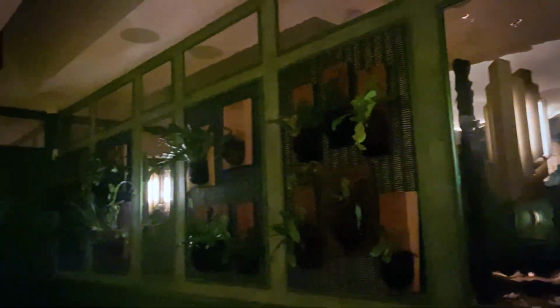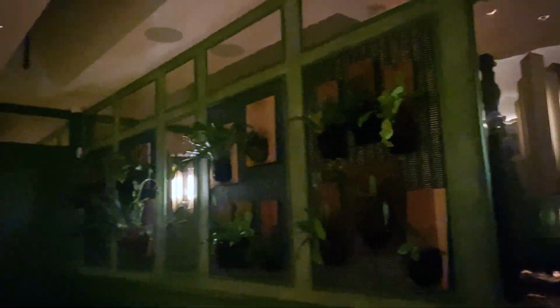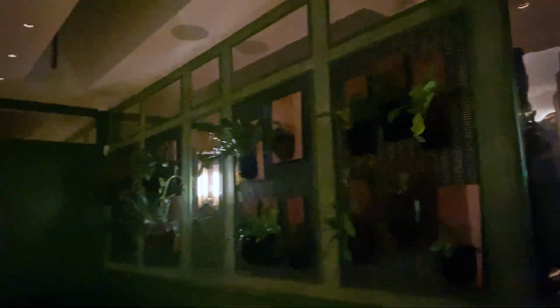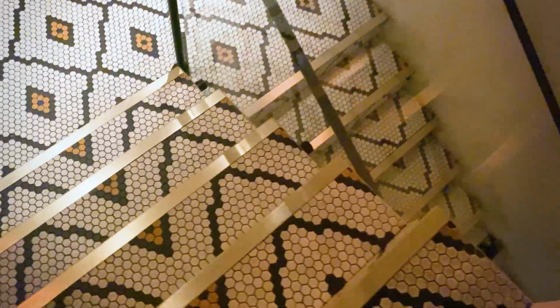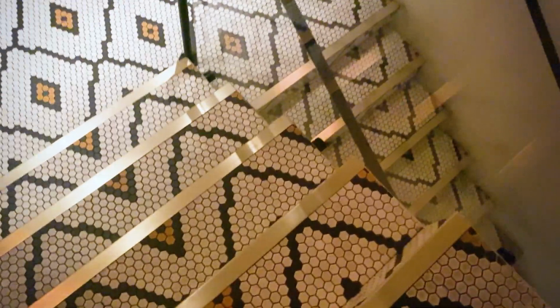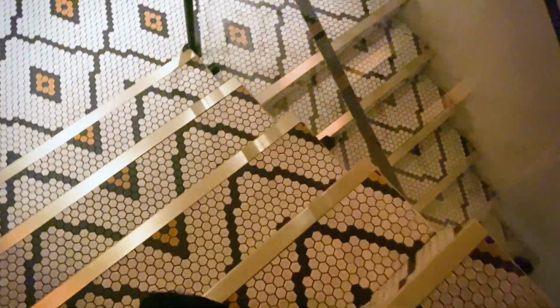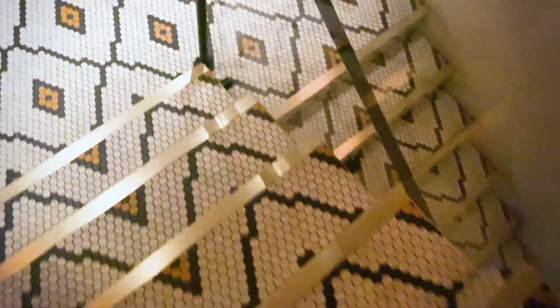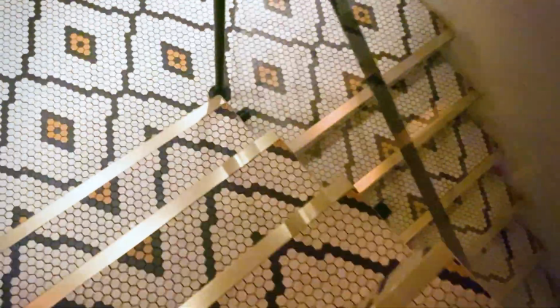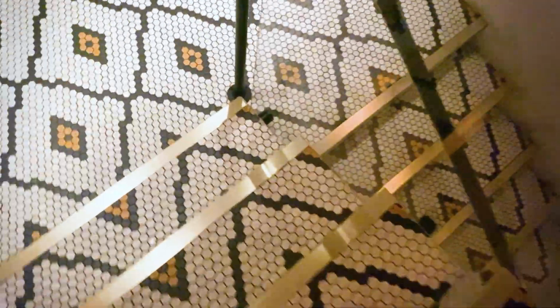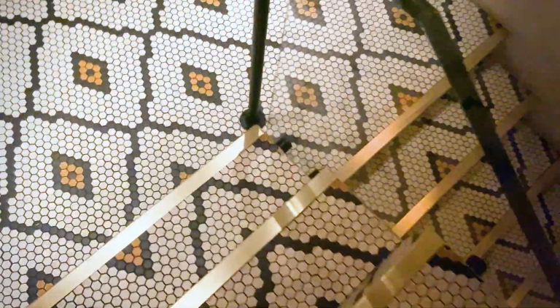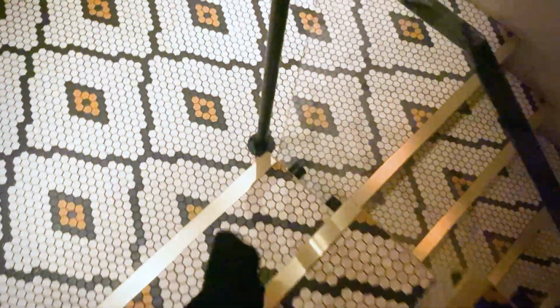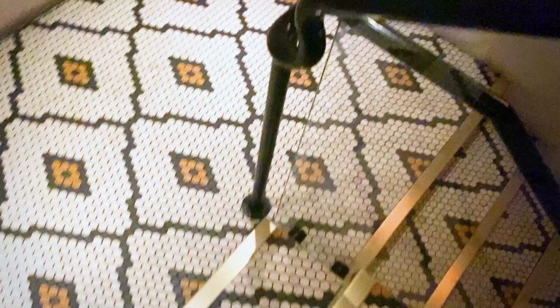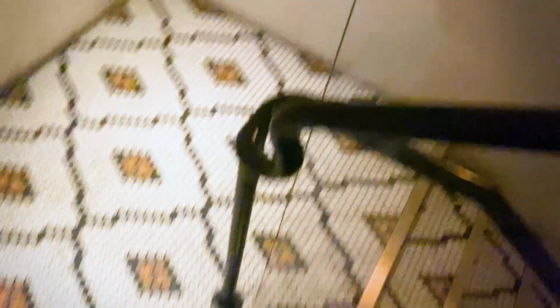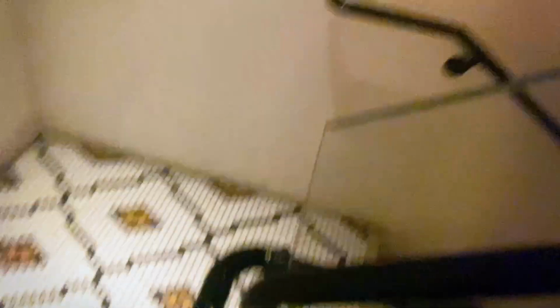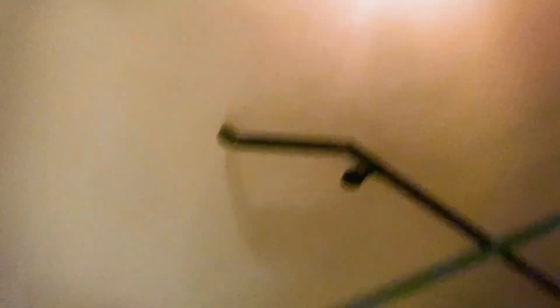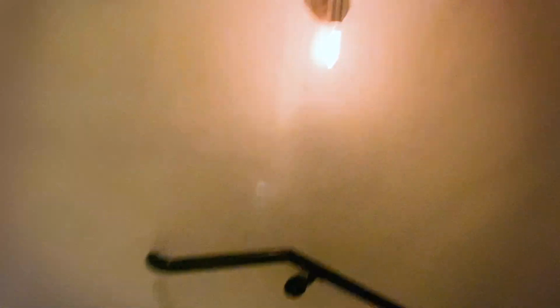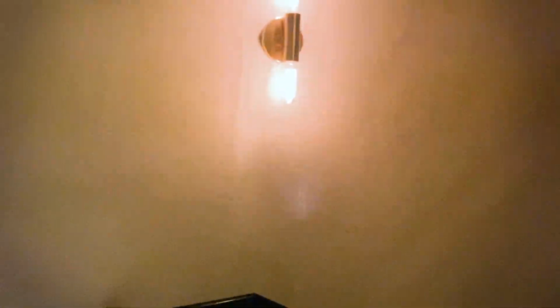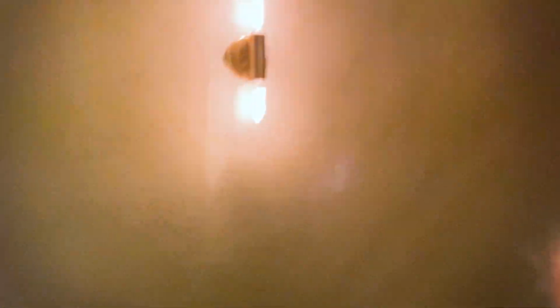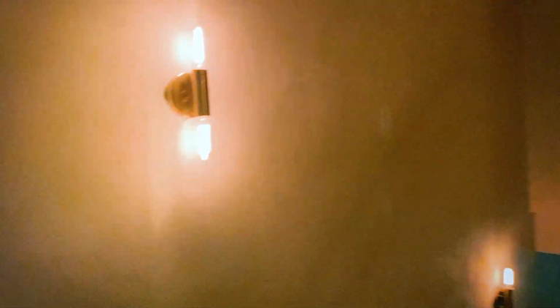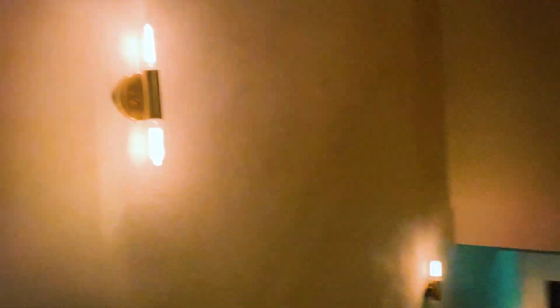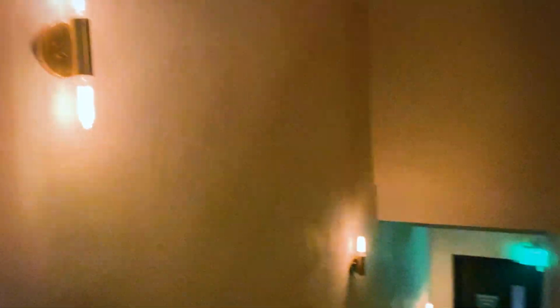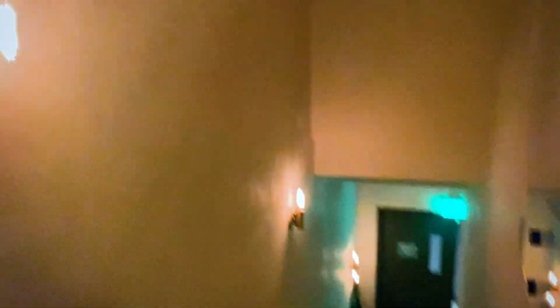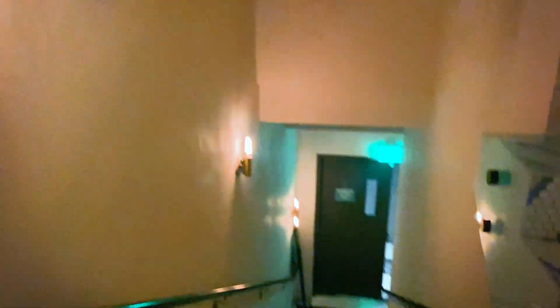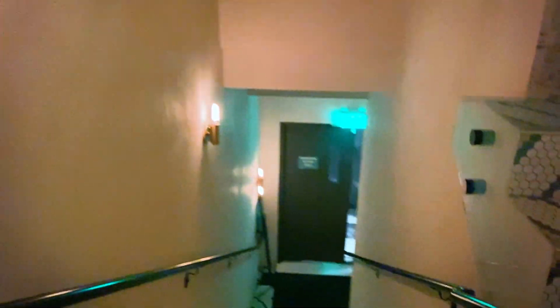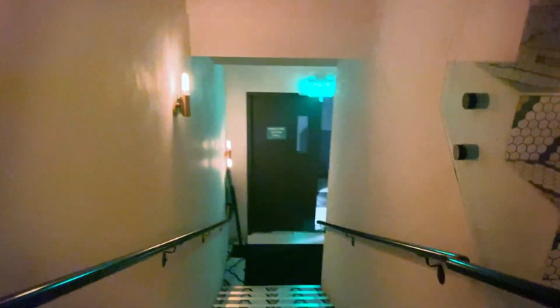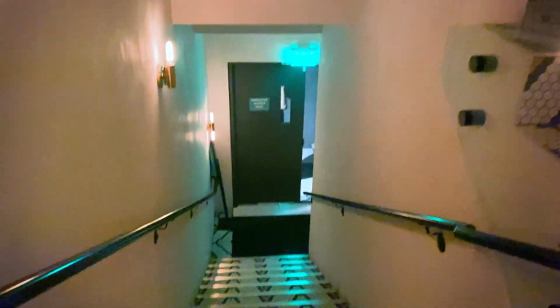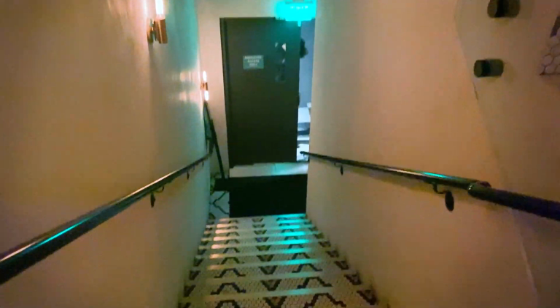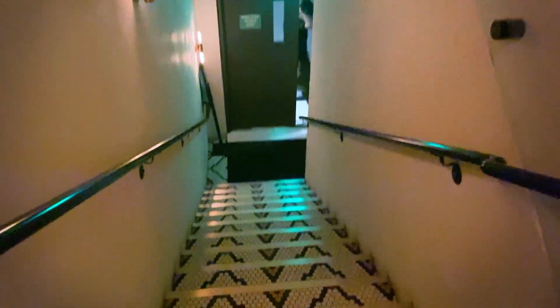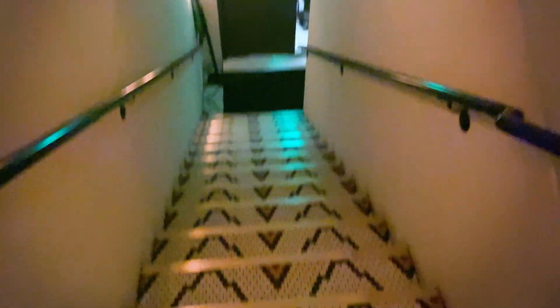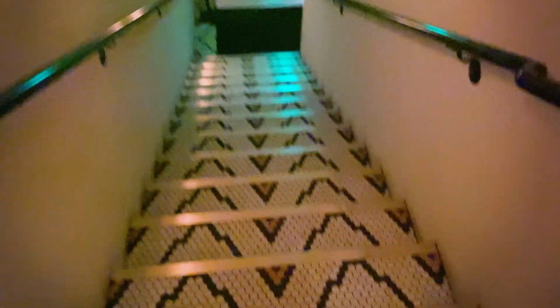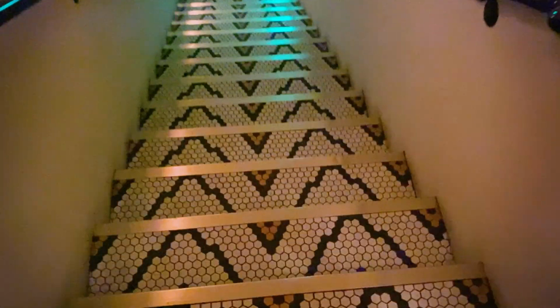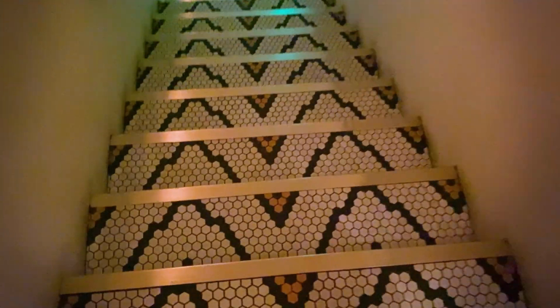On the way downstairs to the restrooms, the floors look like reptiles — snakeskin in diamond patterns.